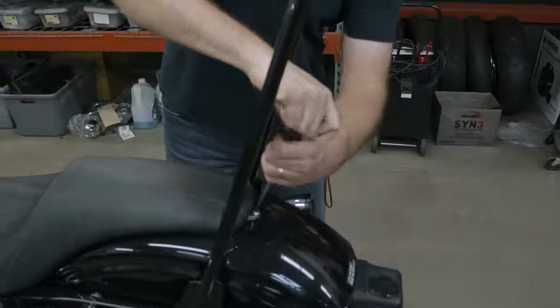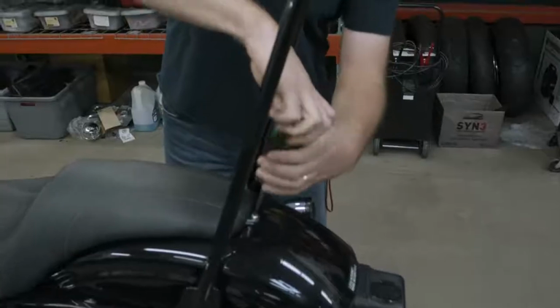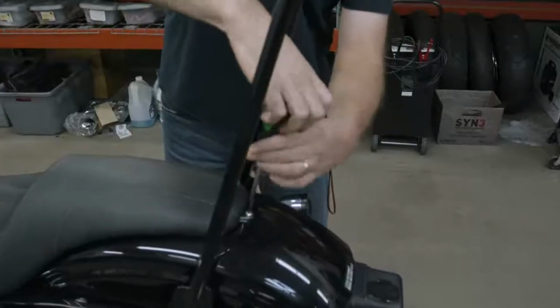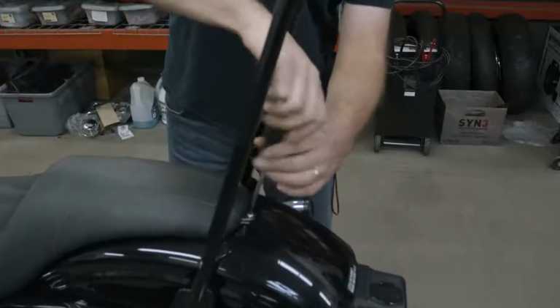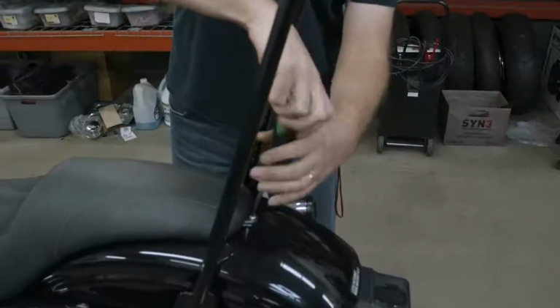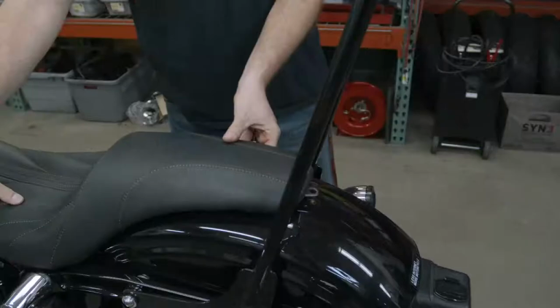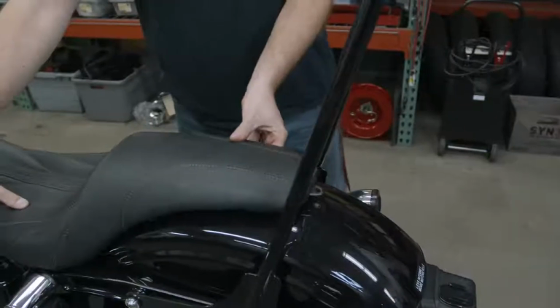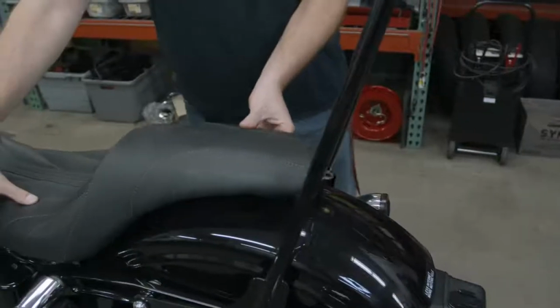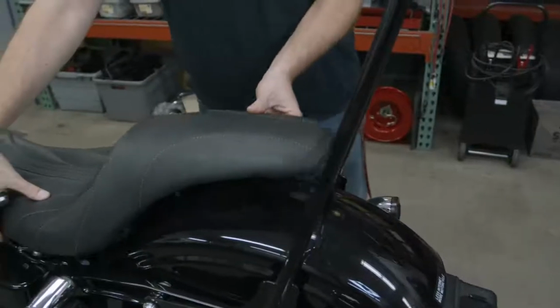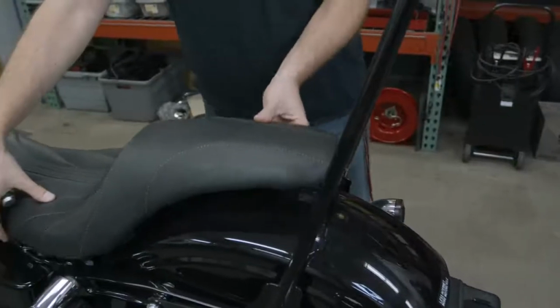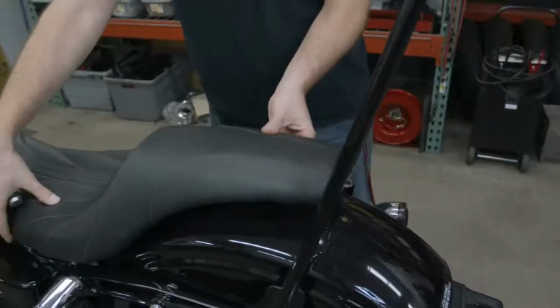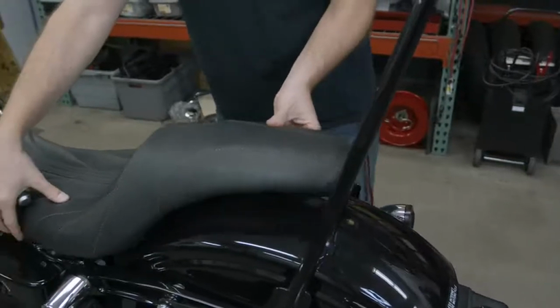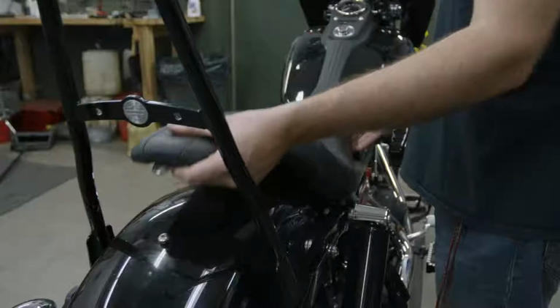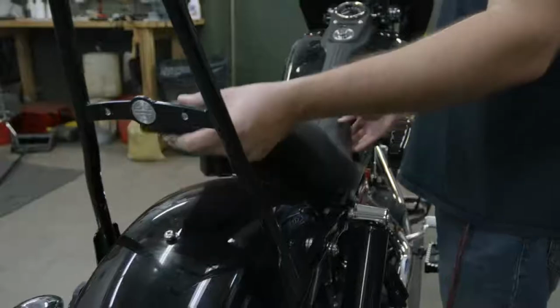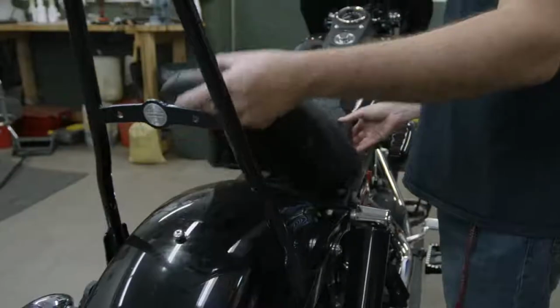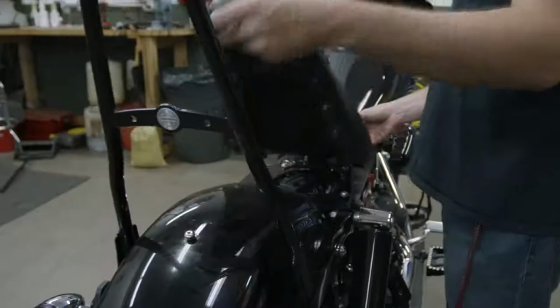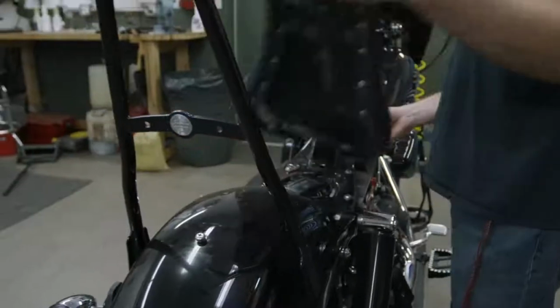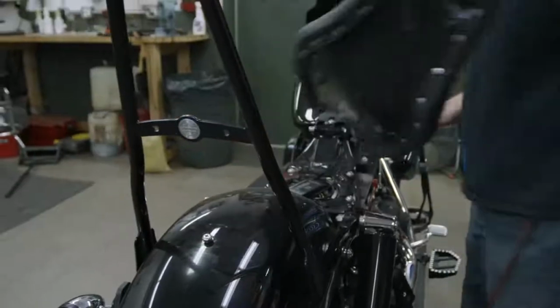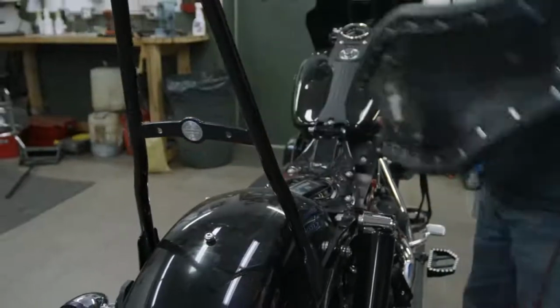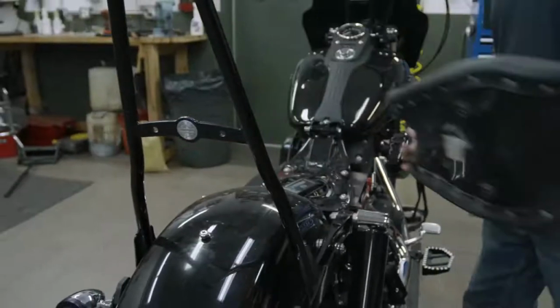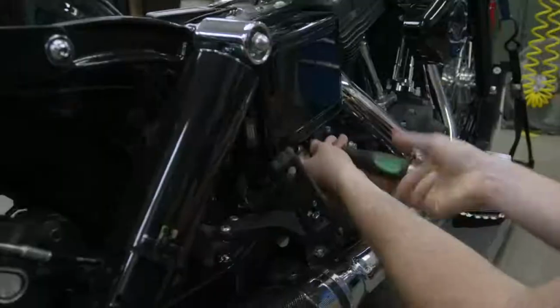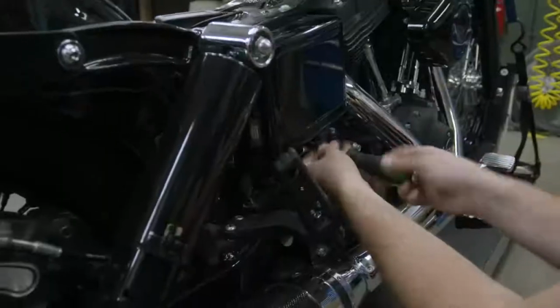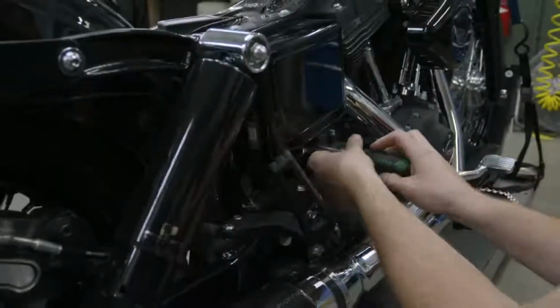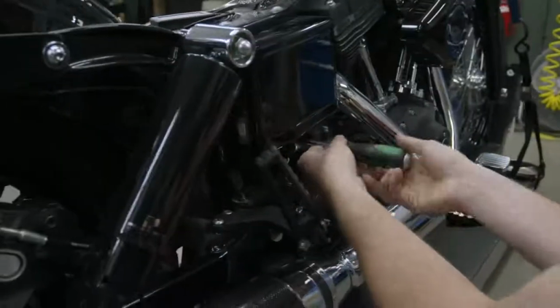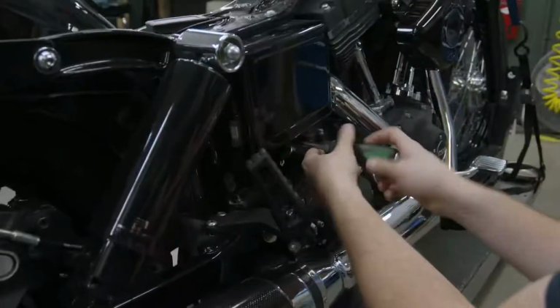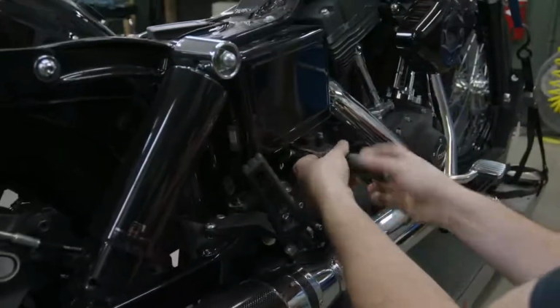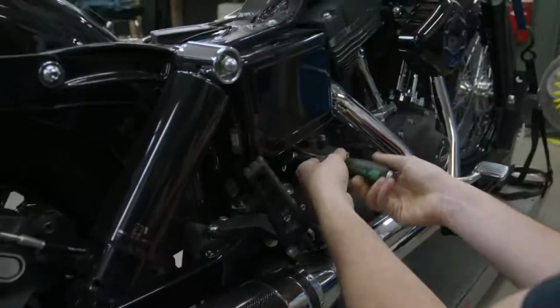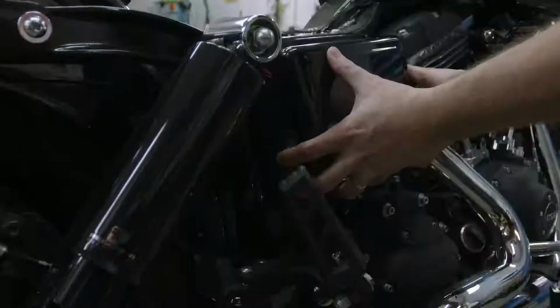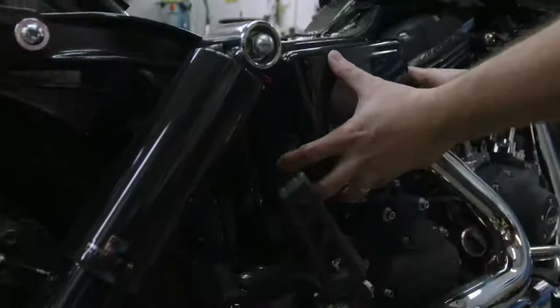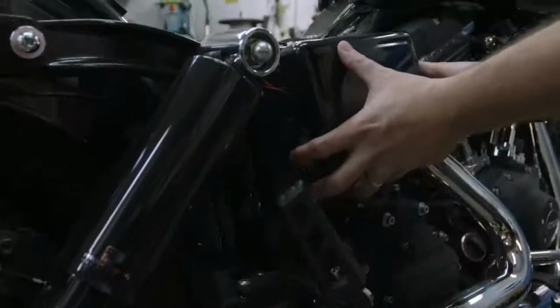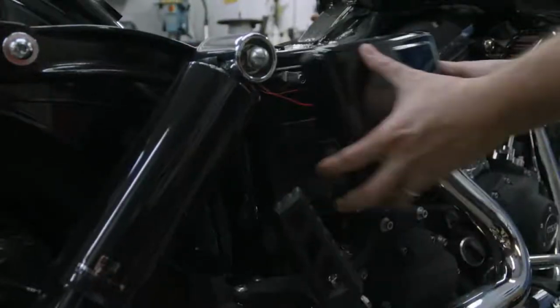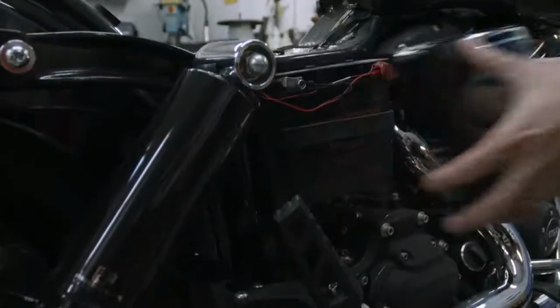First you'll want to remove the seat for routing the wires, and be sure to disconnect the battery to prevent any mishaps.